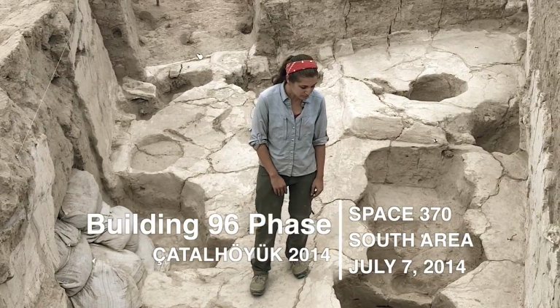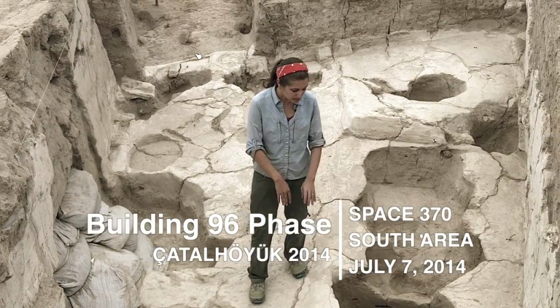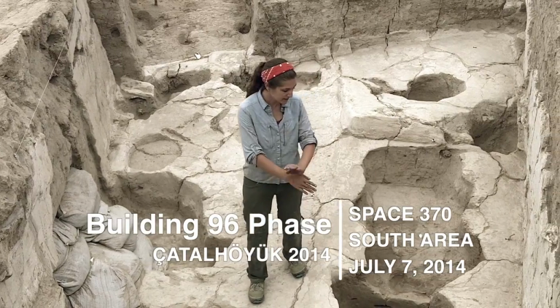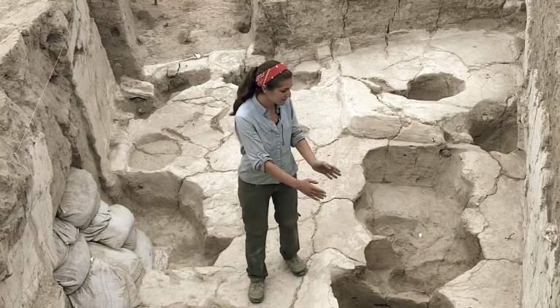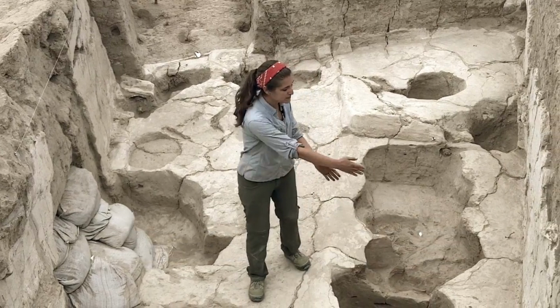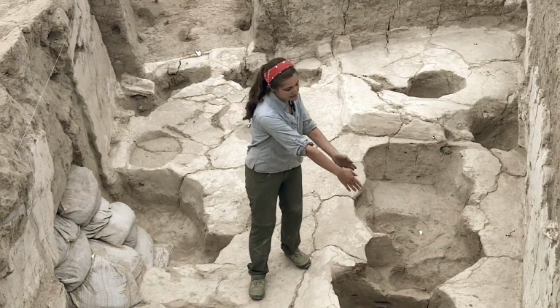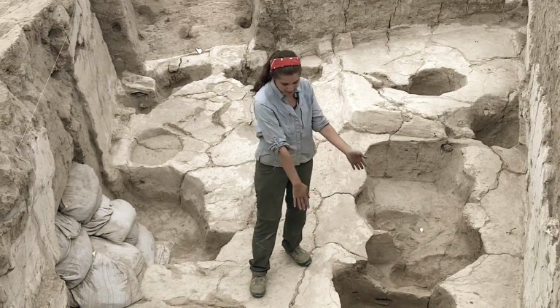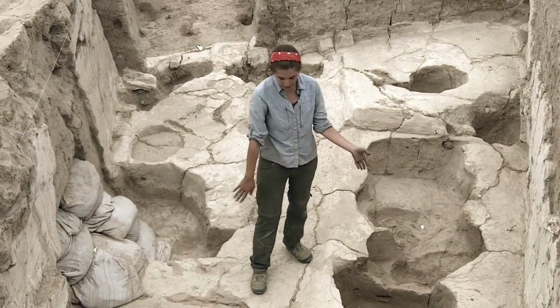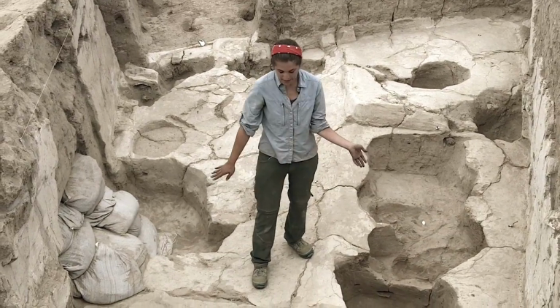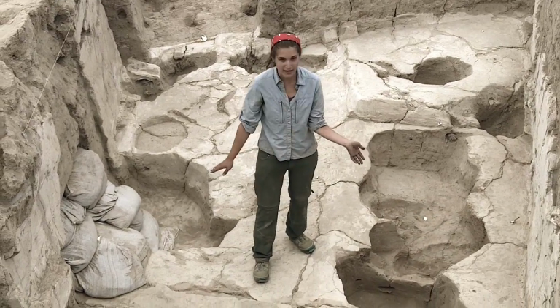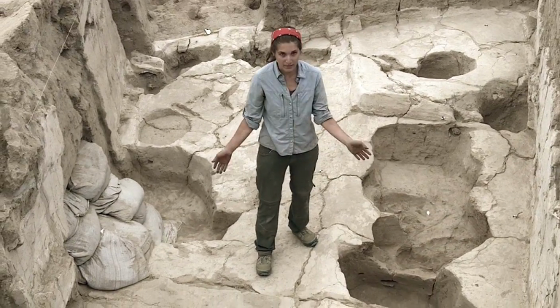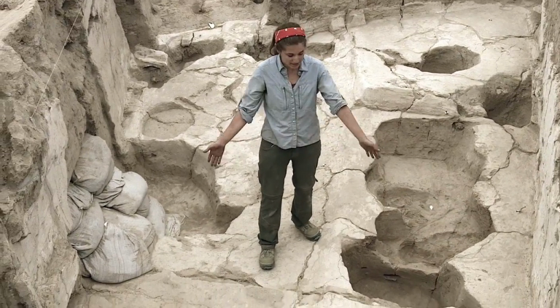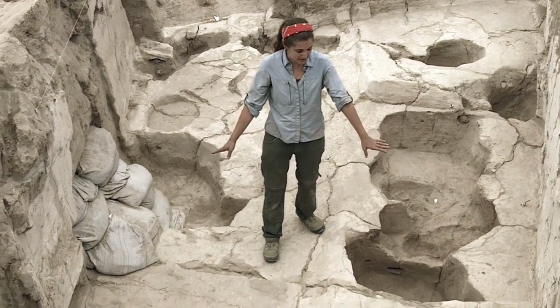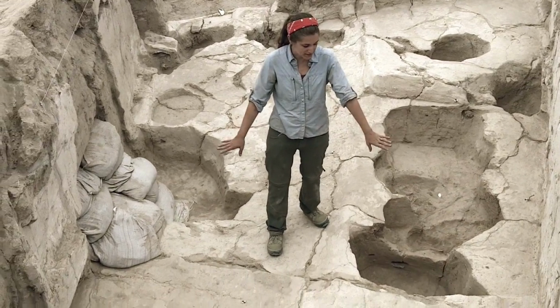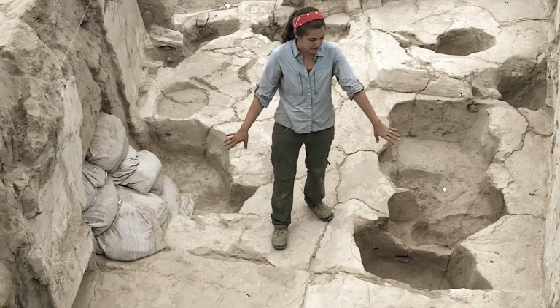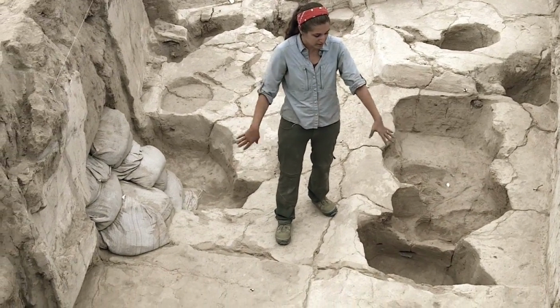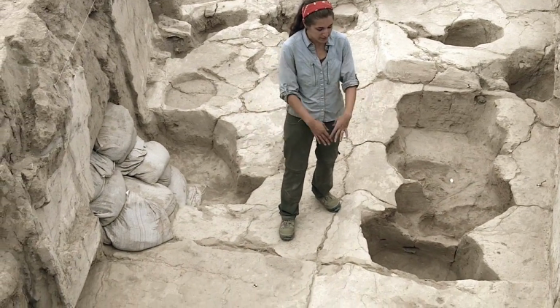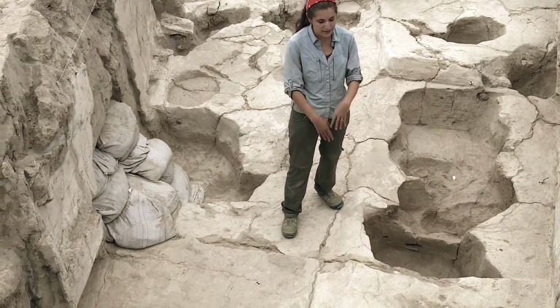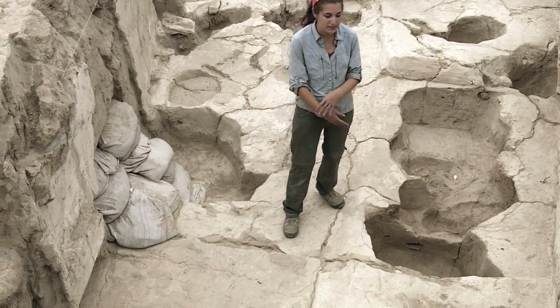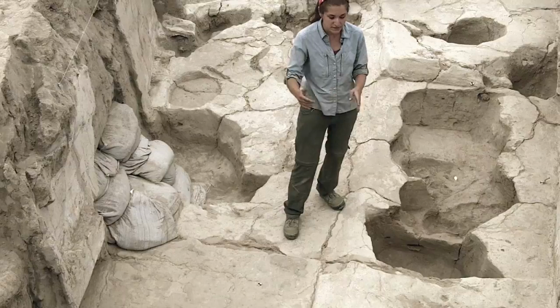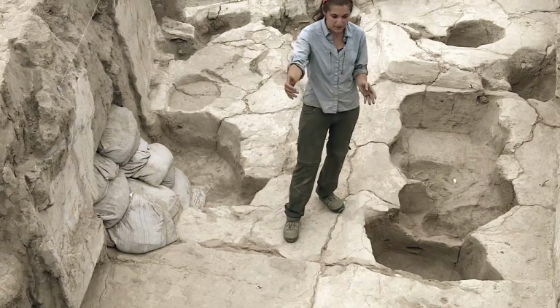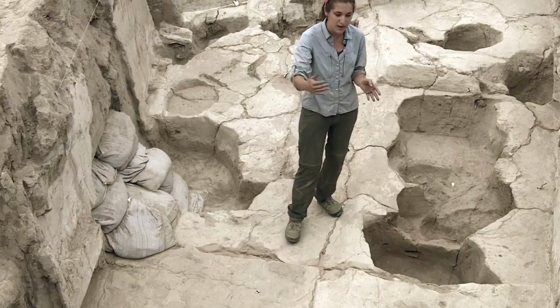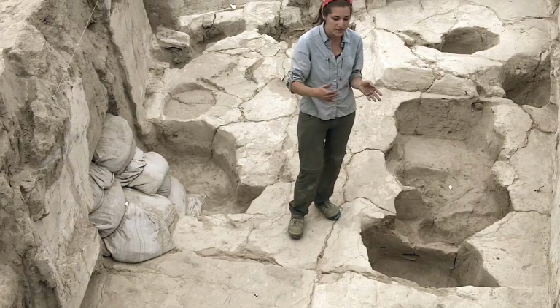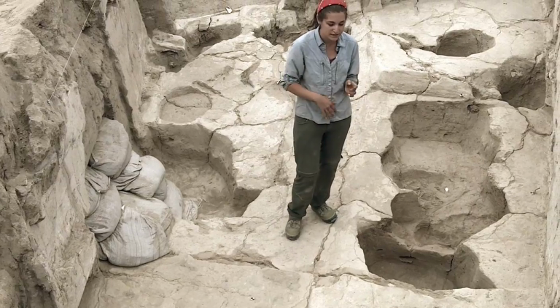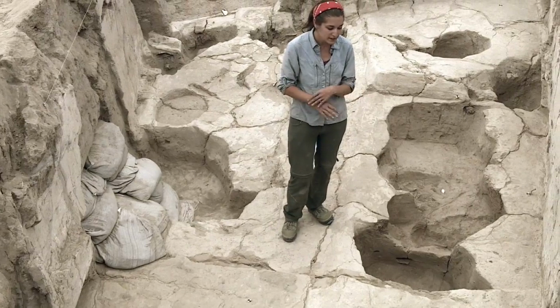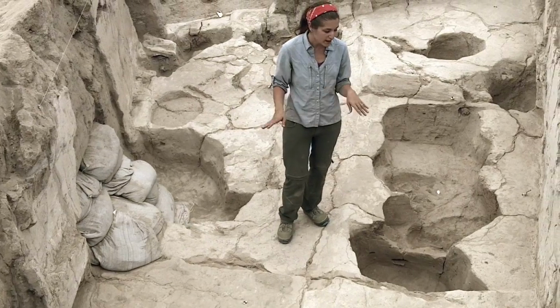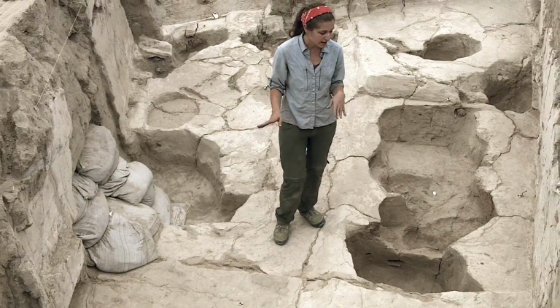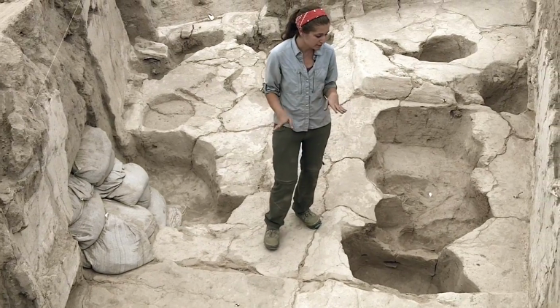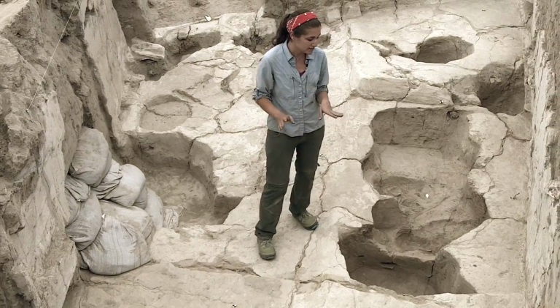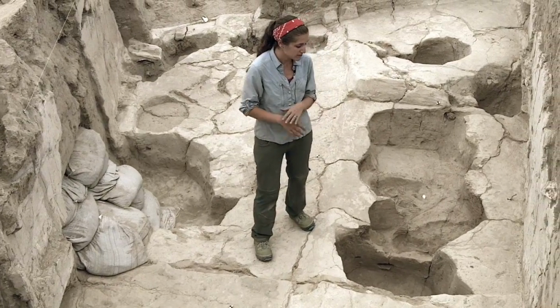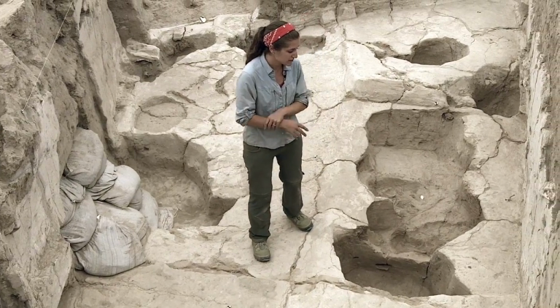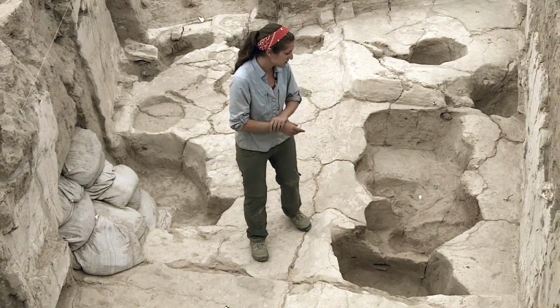The excavation begins beyond this line because this is the limit of excavations. We've stepped in for safety reasons.